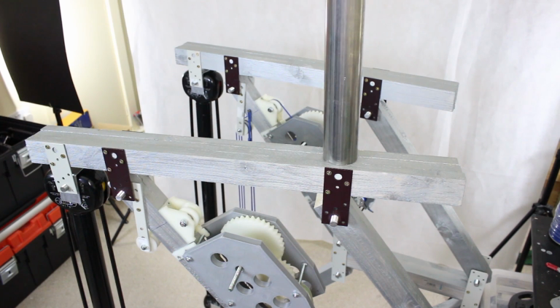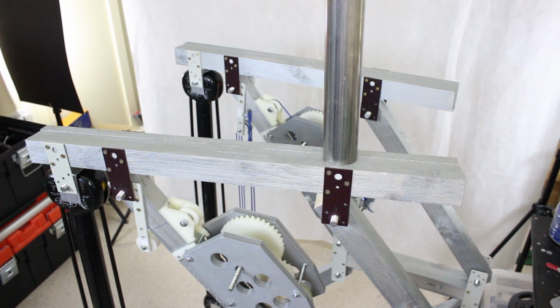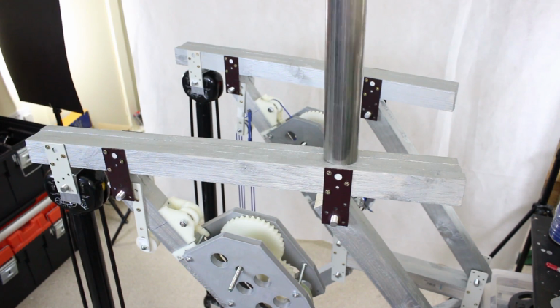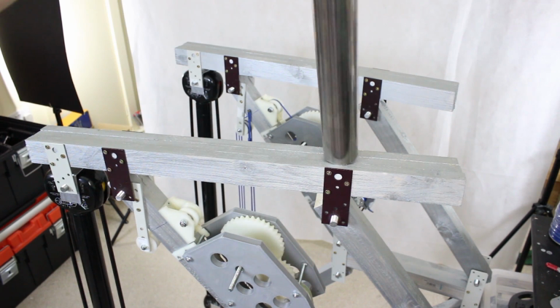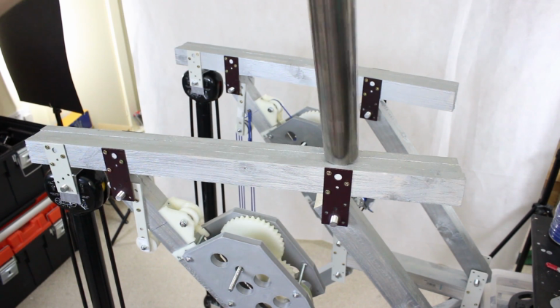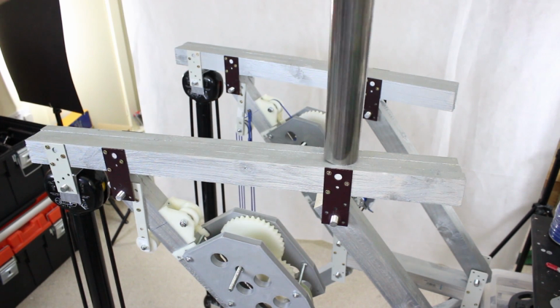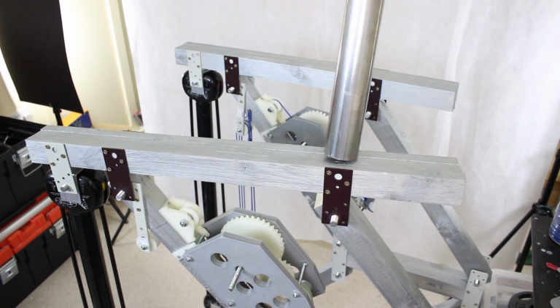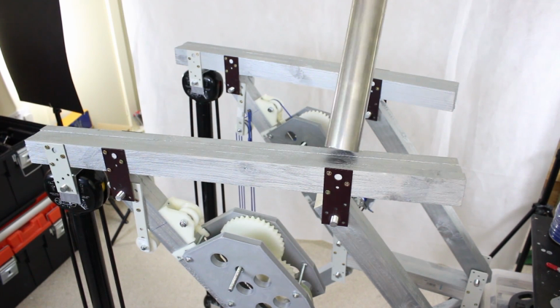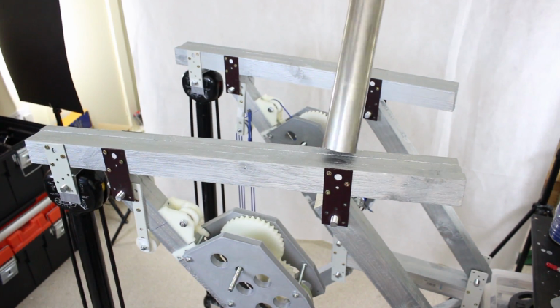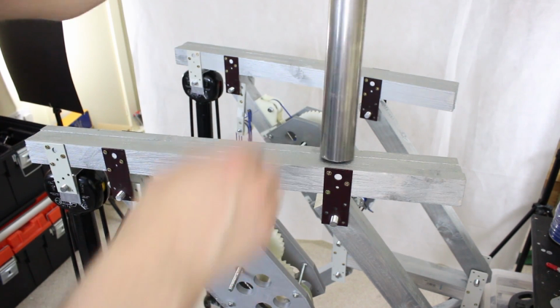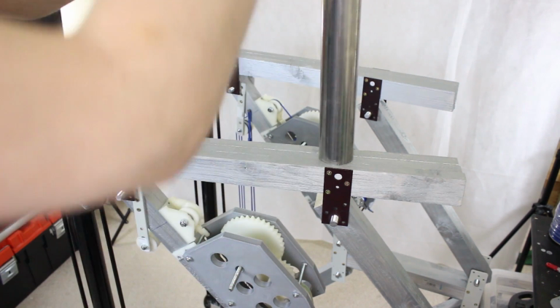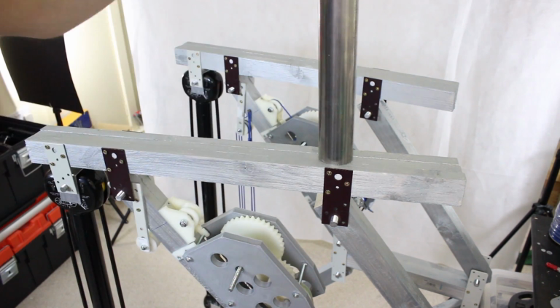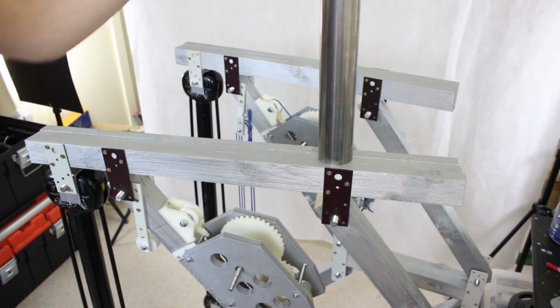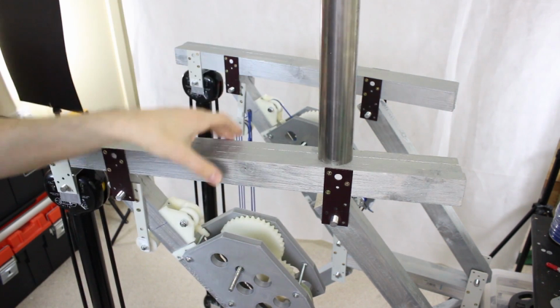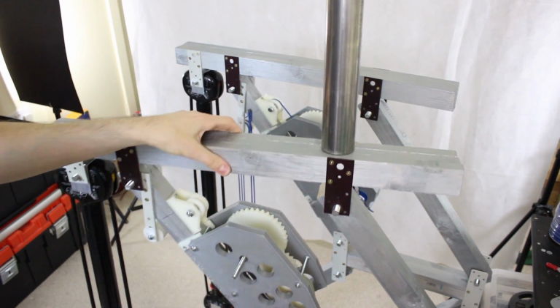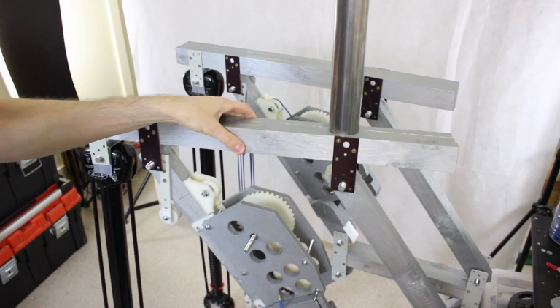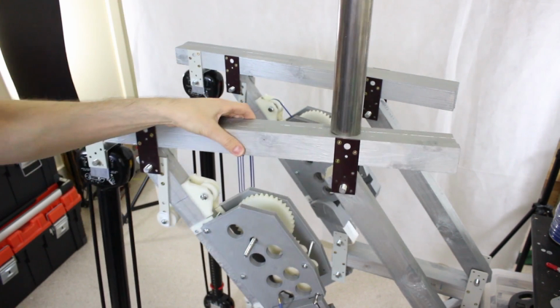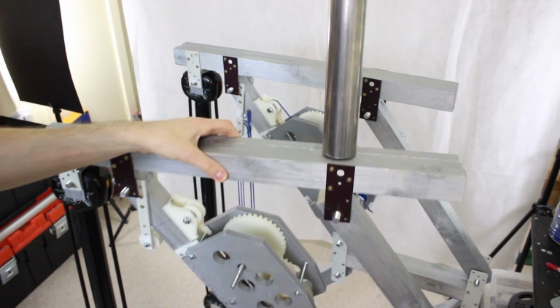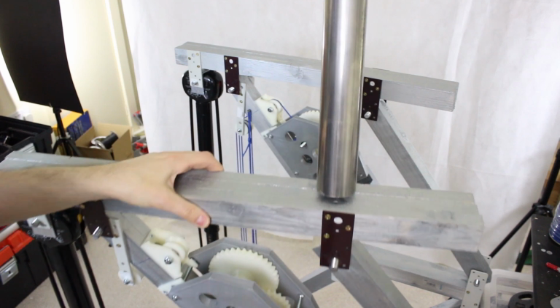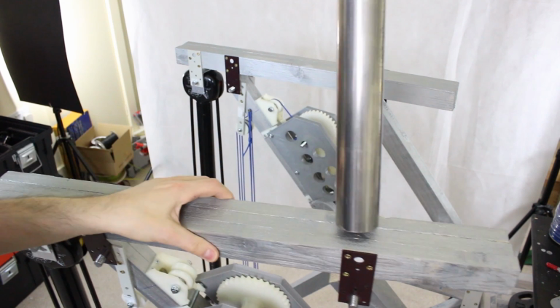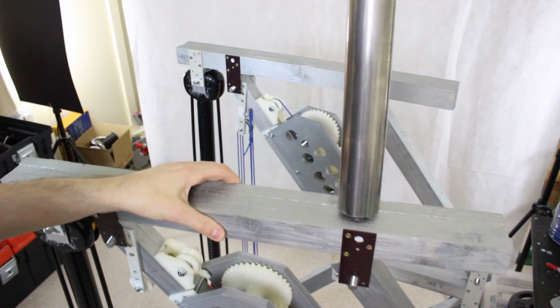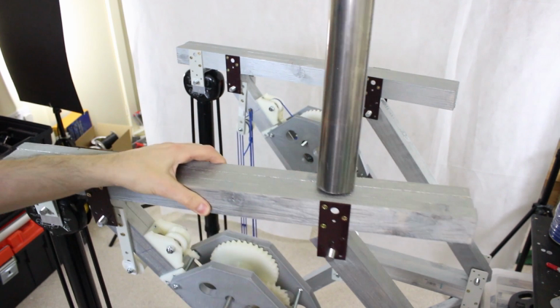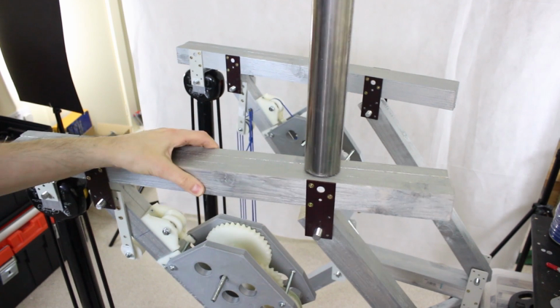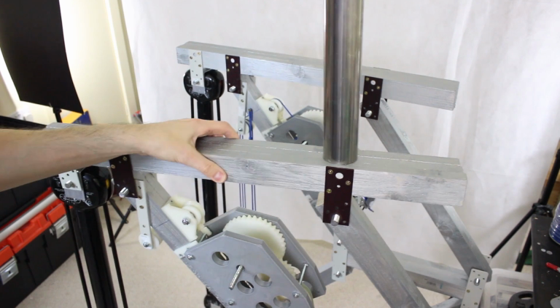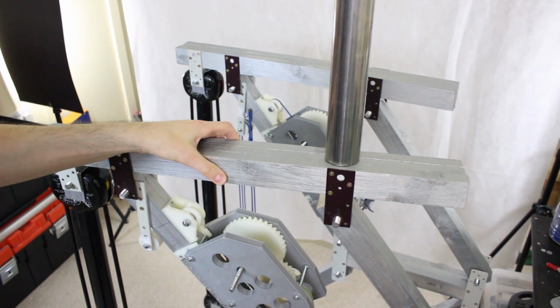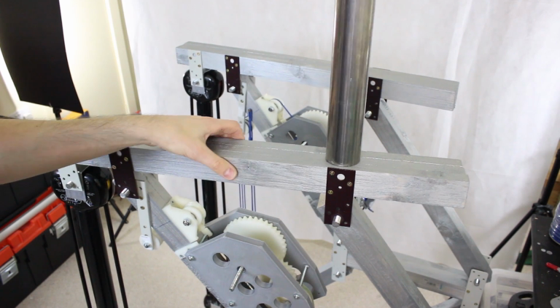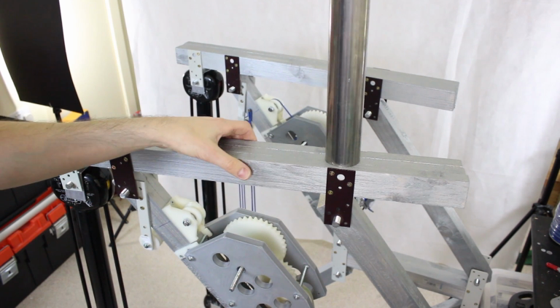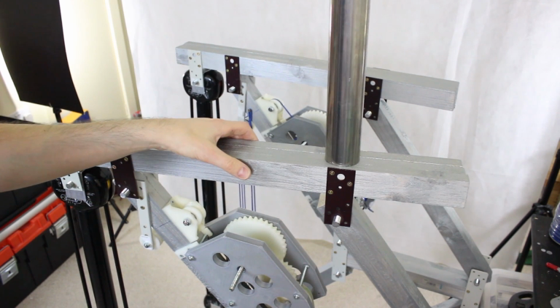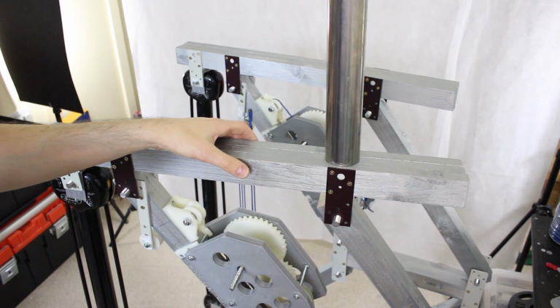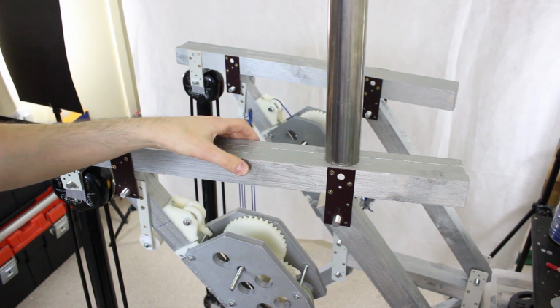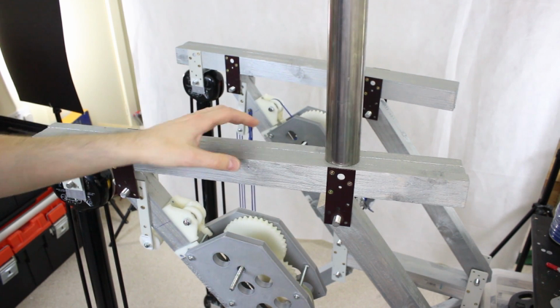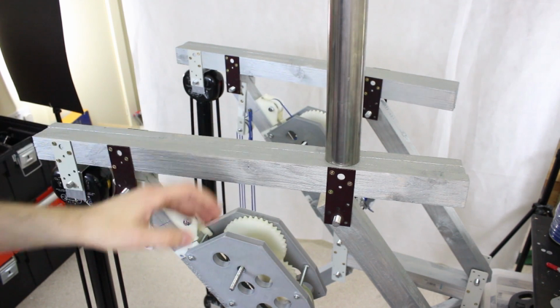We also need to pivot it this way, of course, so that I can actually lean side to side. So we've got a couple of axes there to implement.